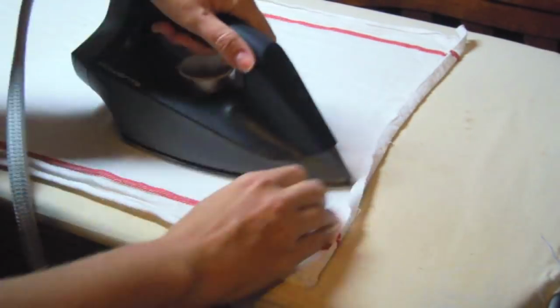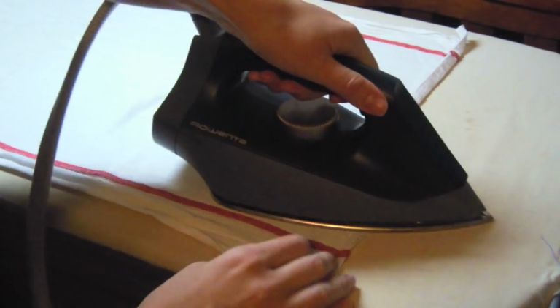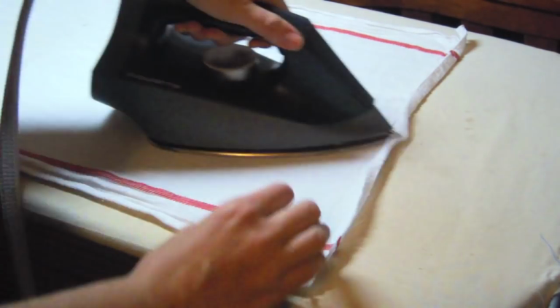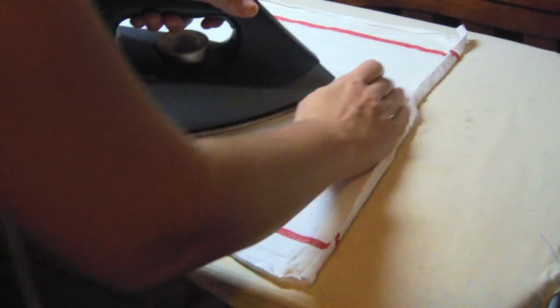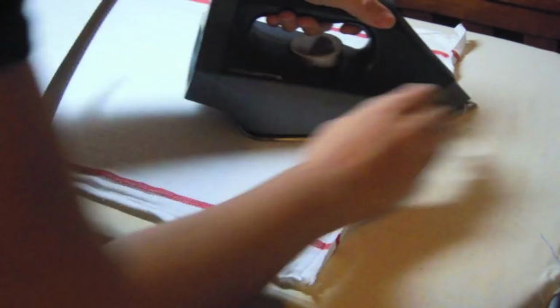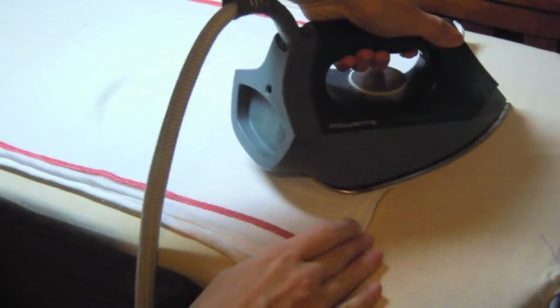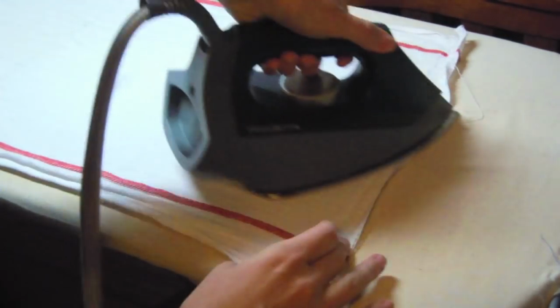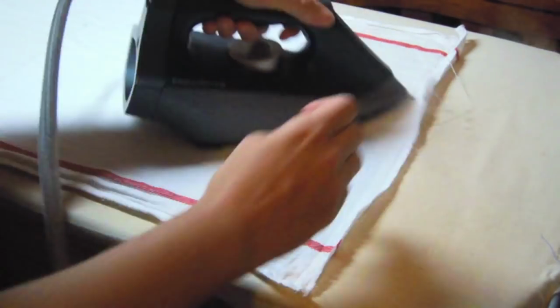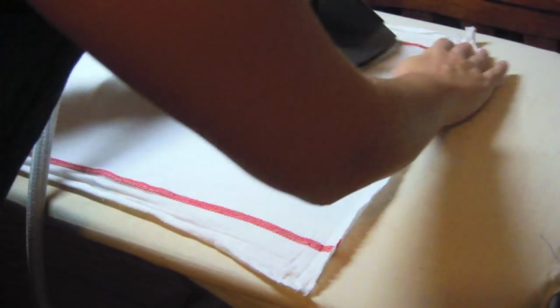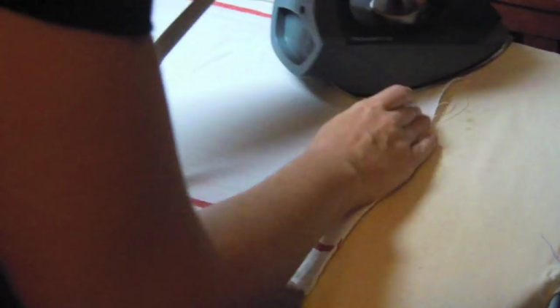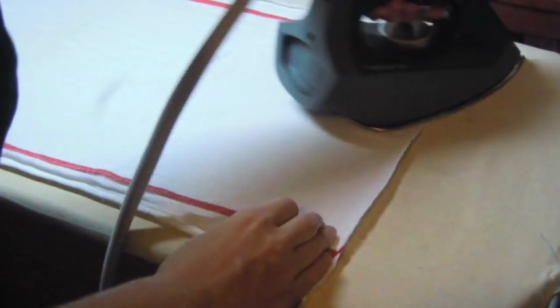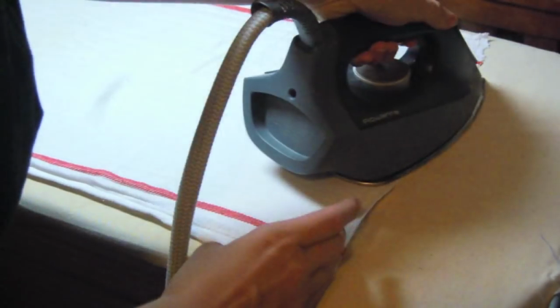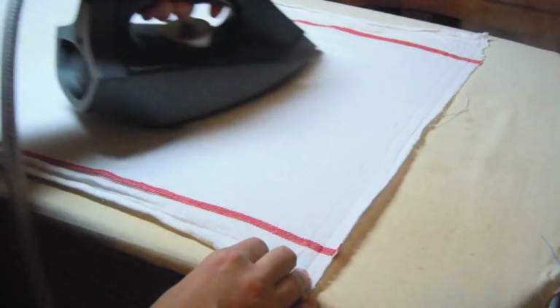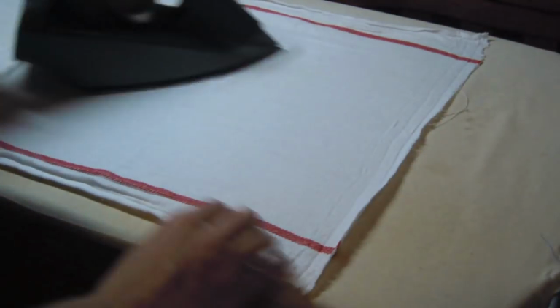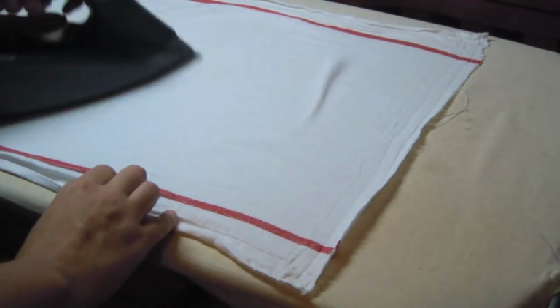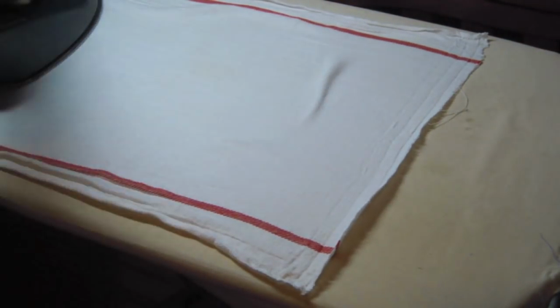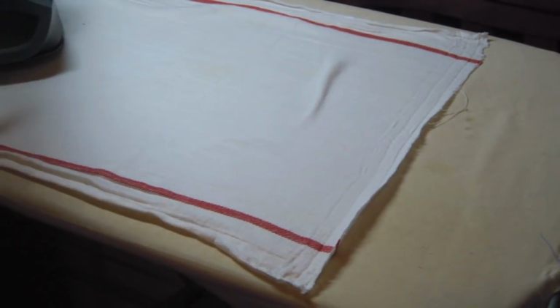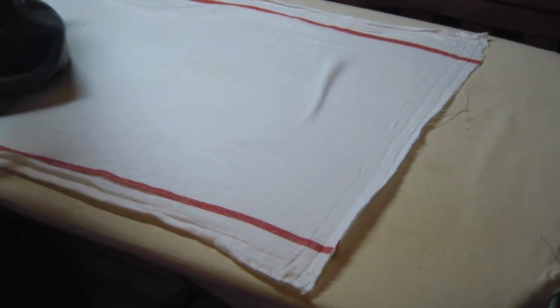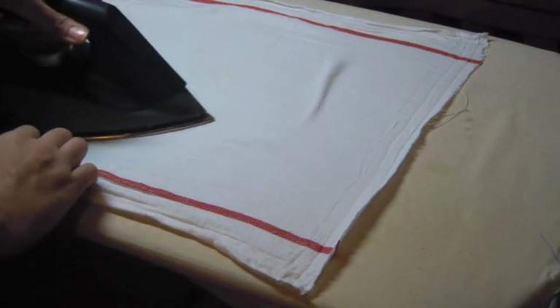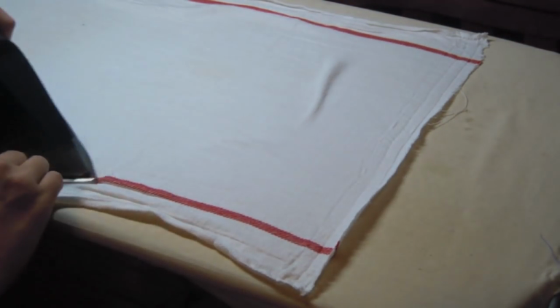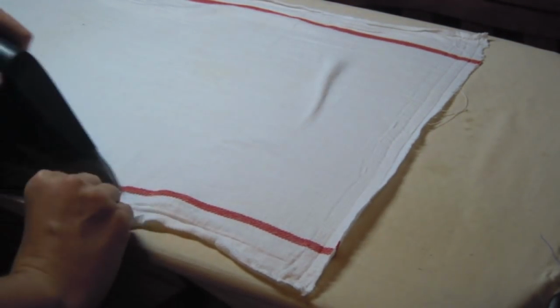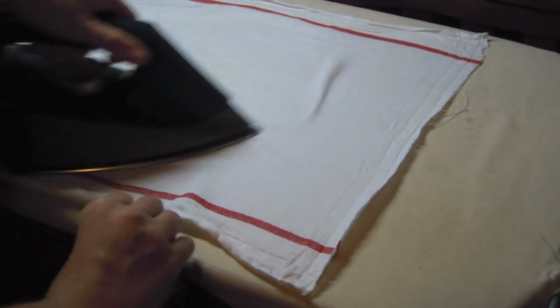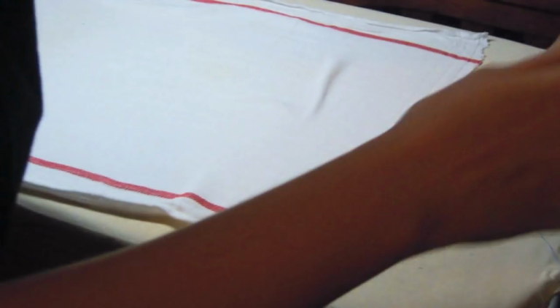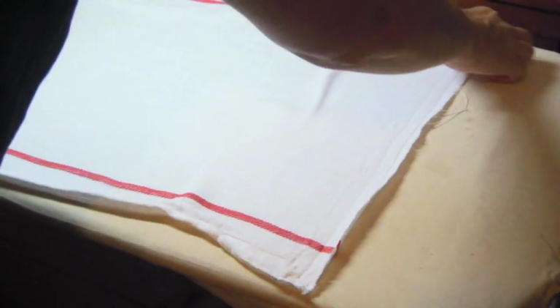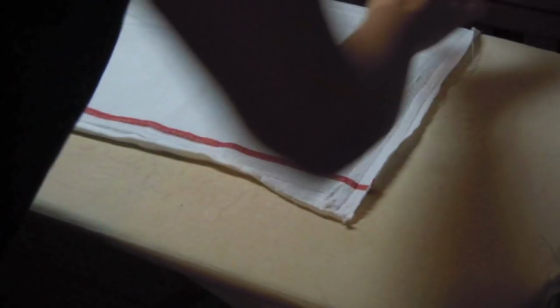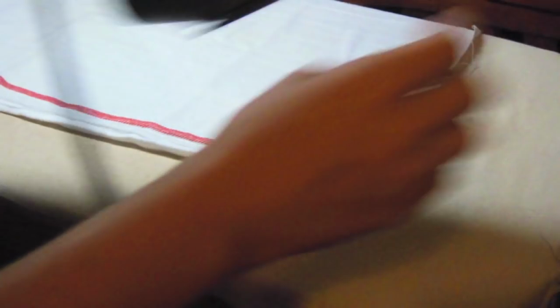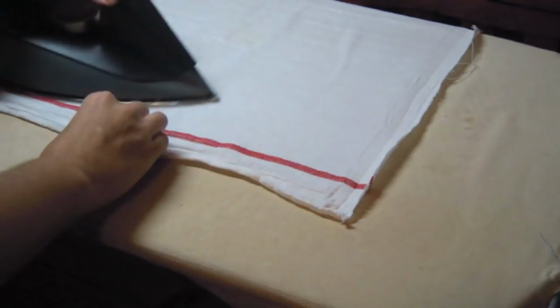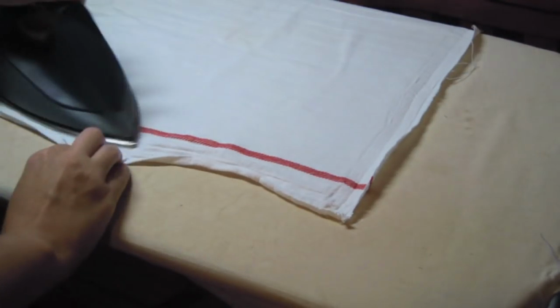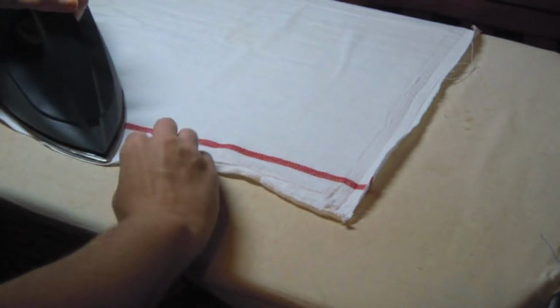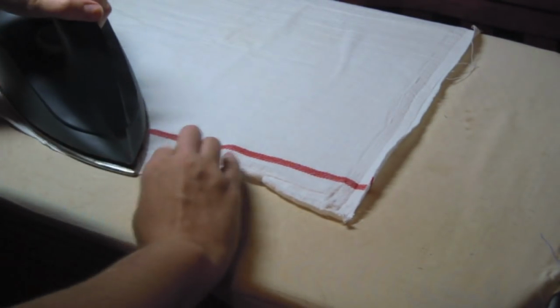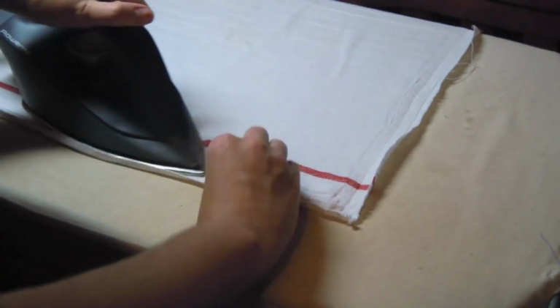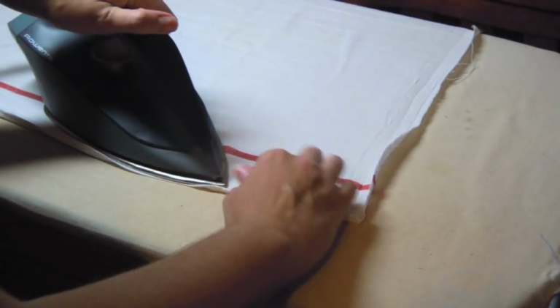With all four seams removed, press the towel flat. Purchased flannel, receiving blankets, and old t-shirts can also be used to make pre-fold diapers.